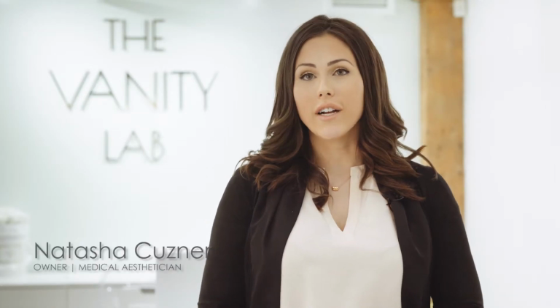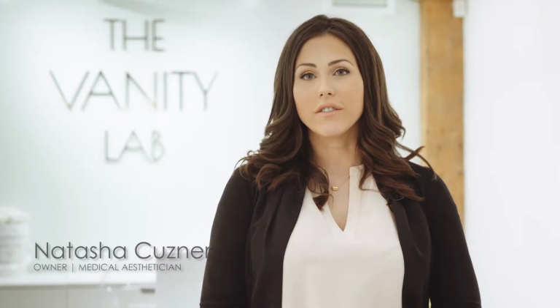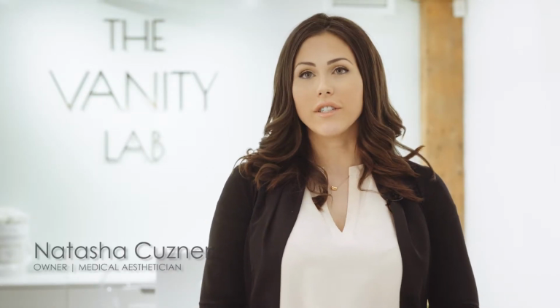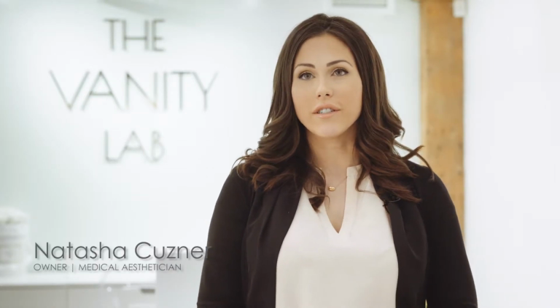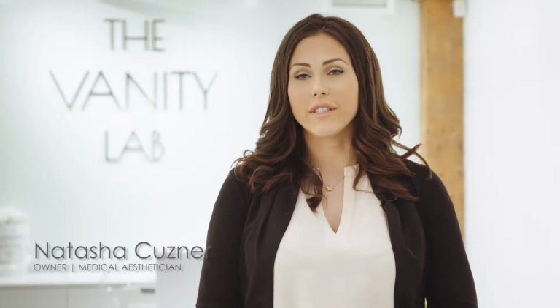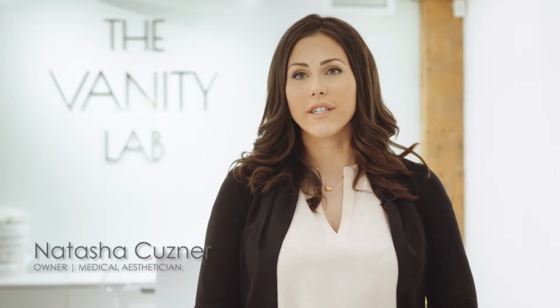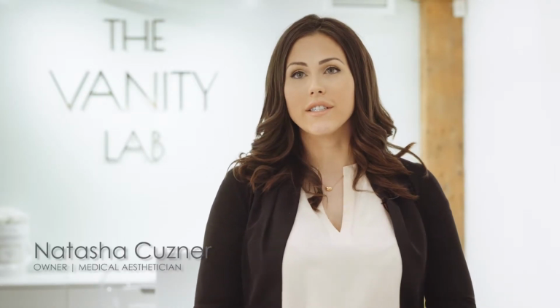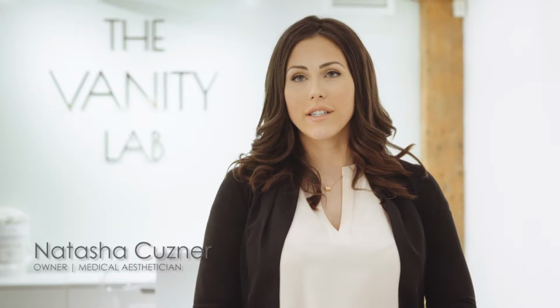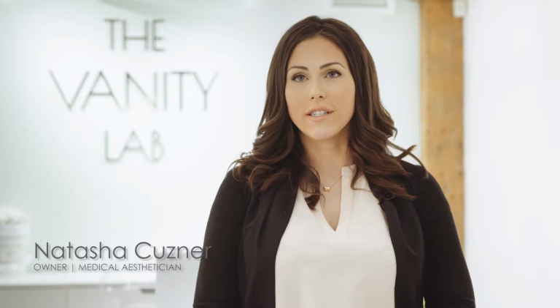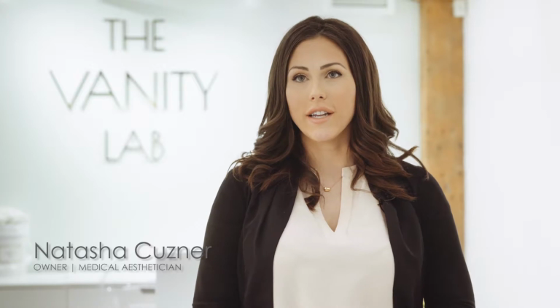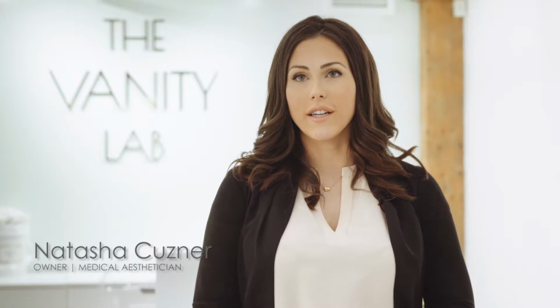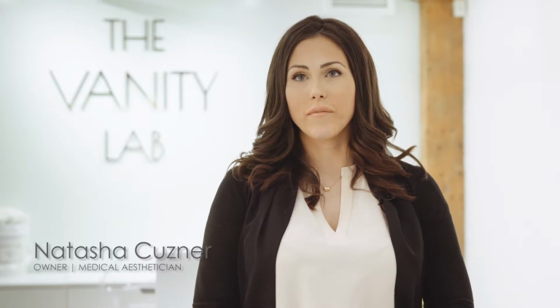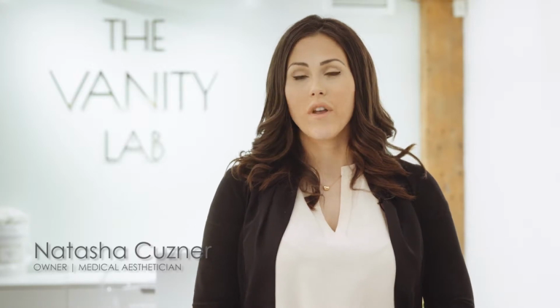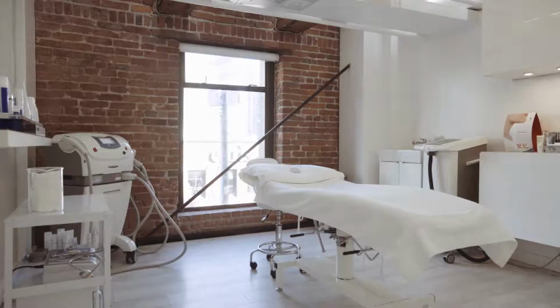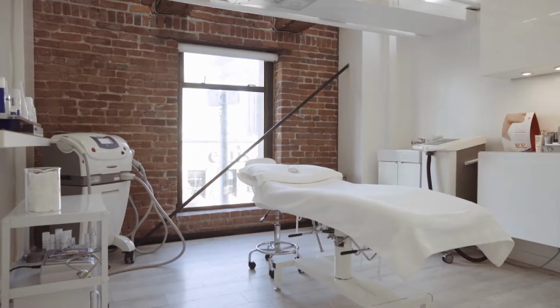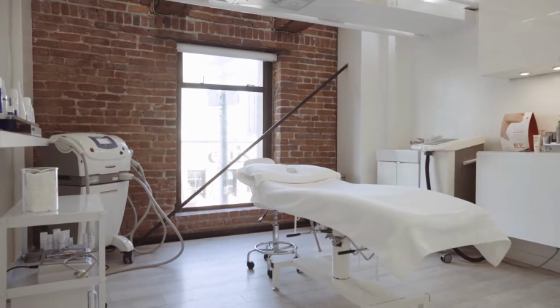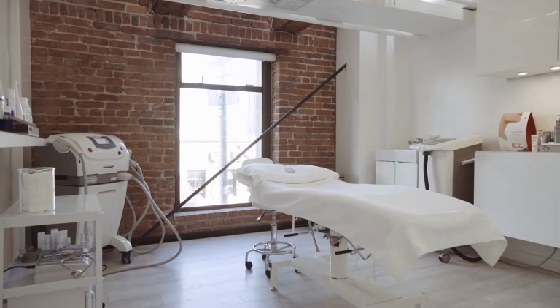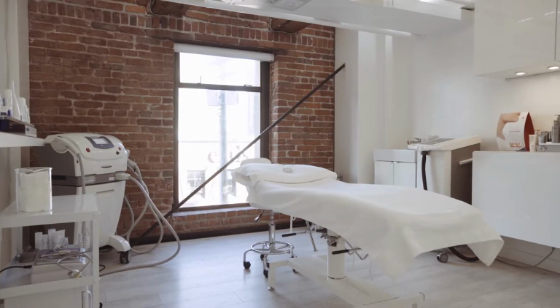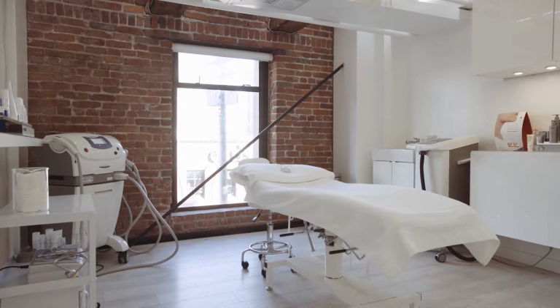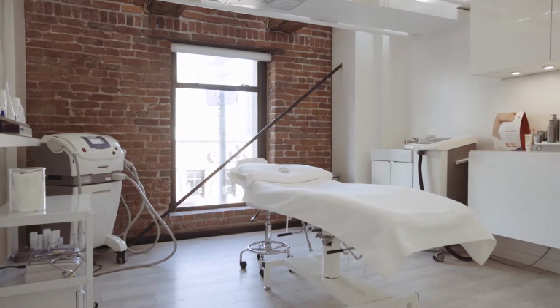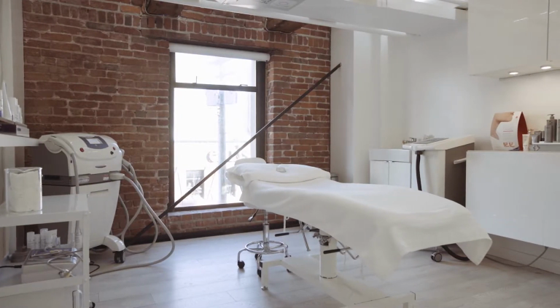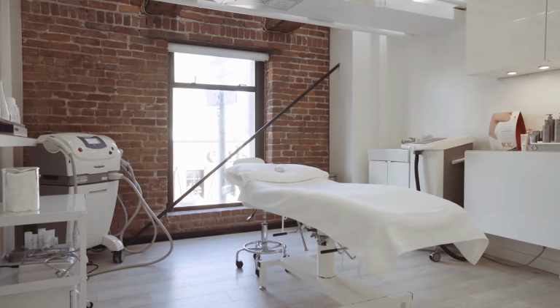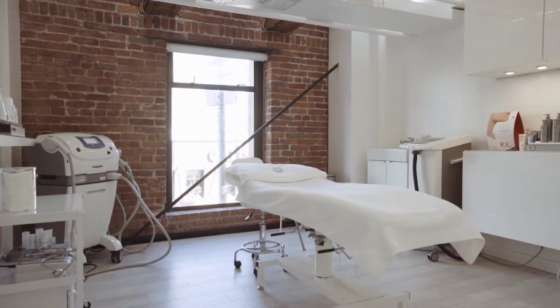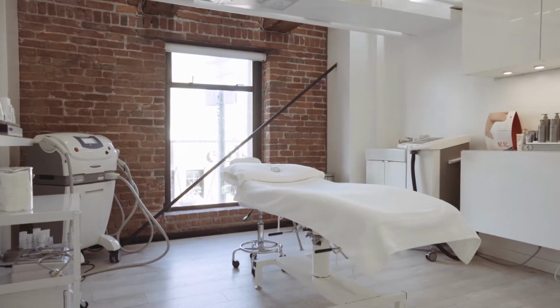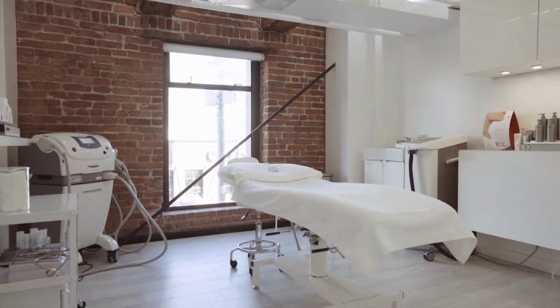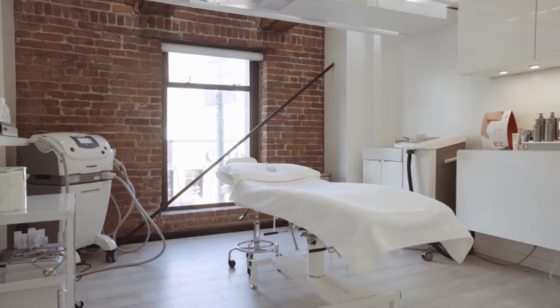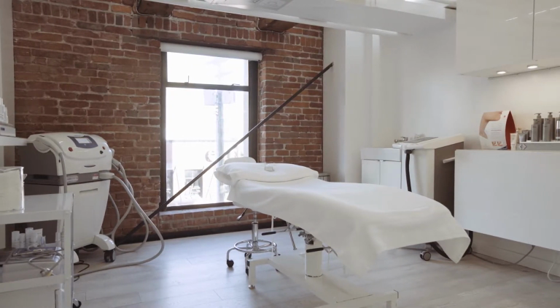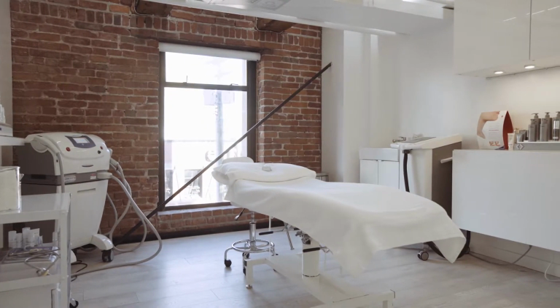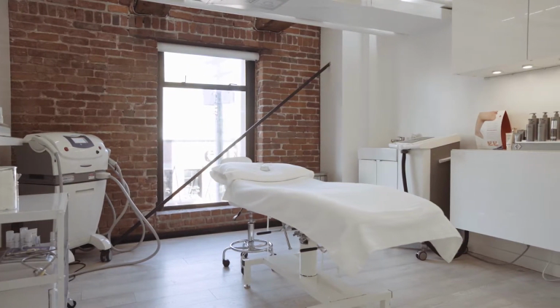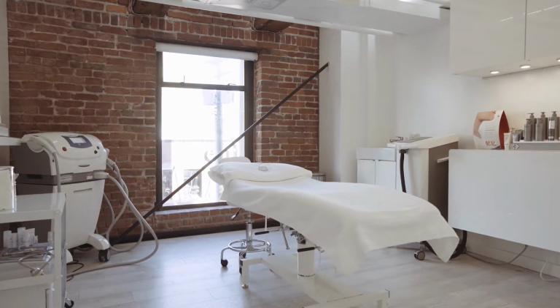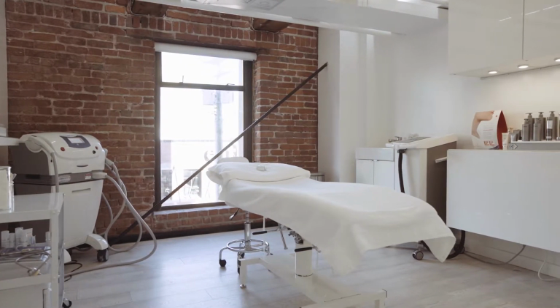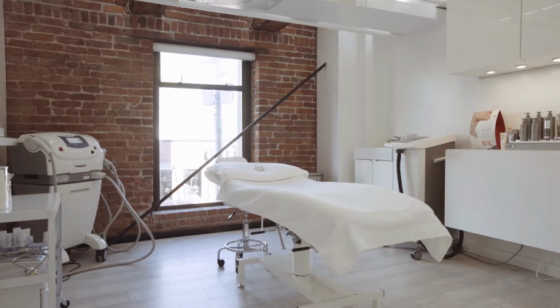We also offer fractional resurfacing and skin tightening, as well as injectables like Botox, fillers, and redensity.